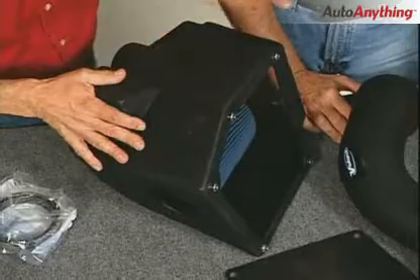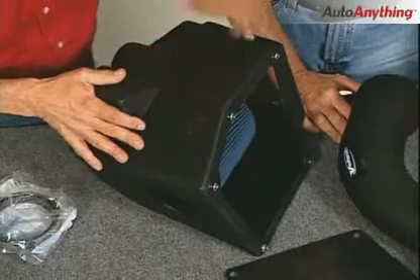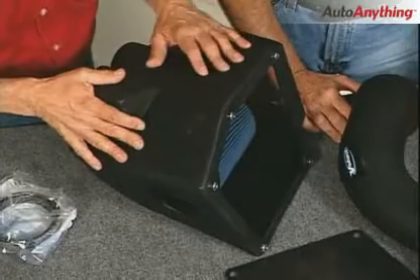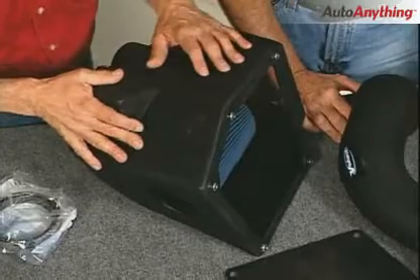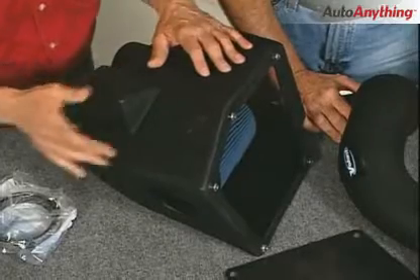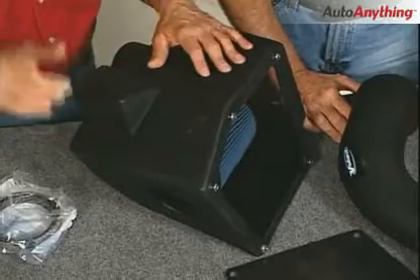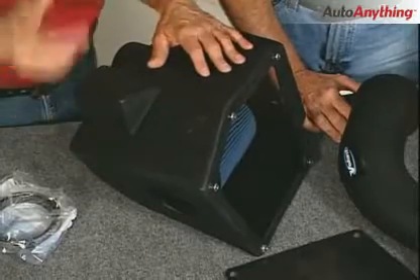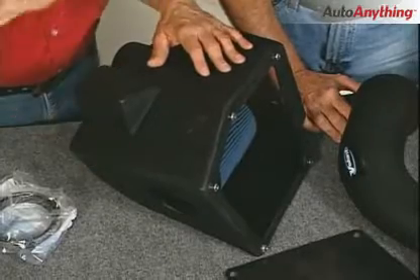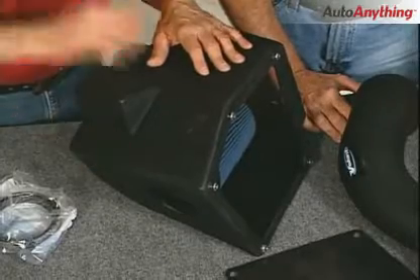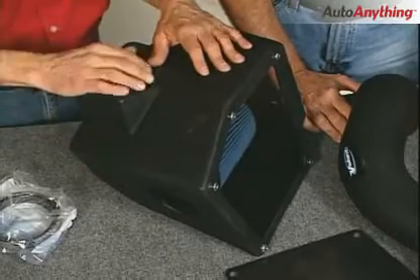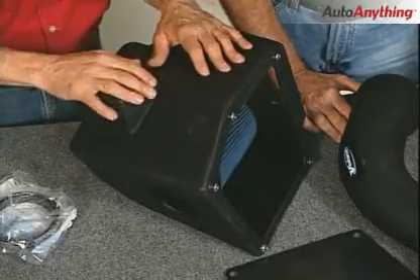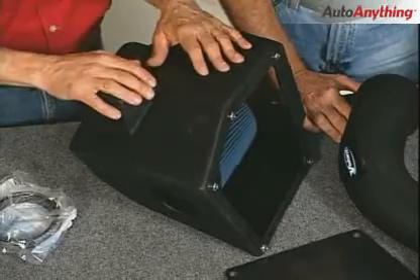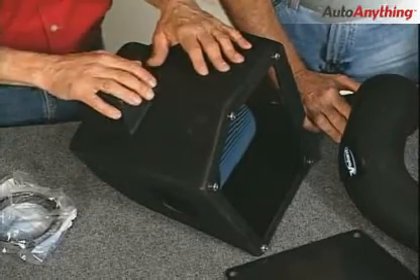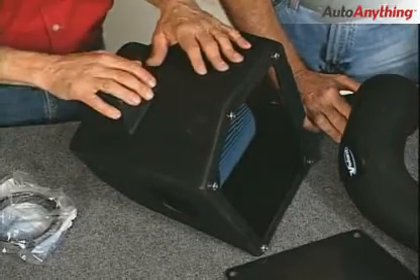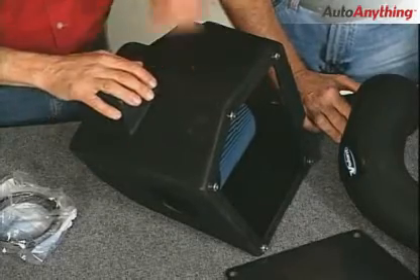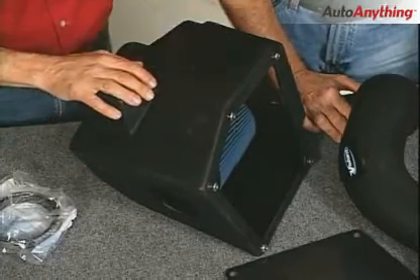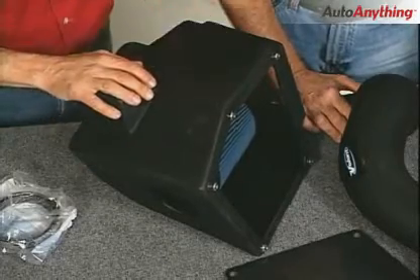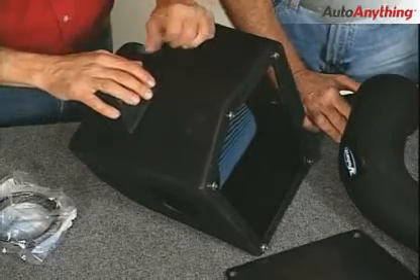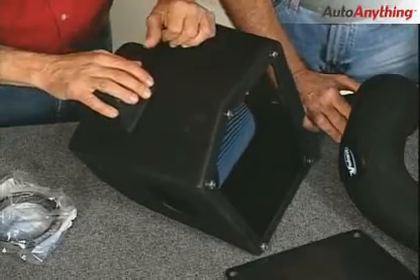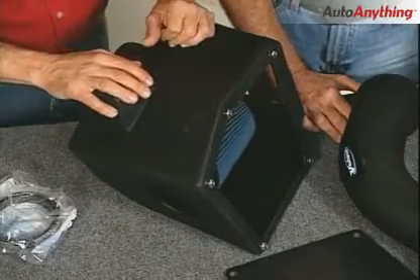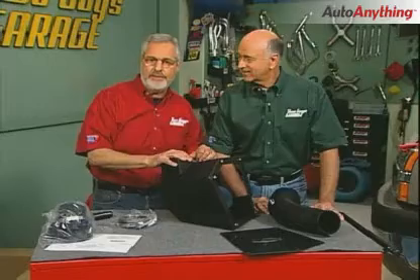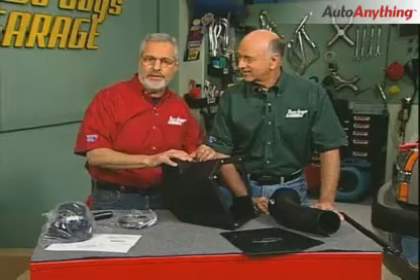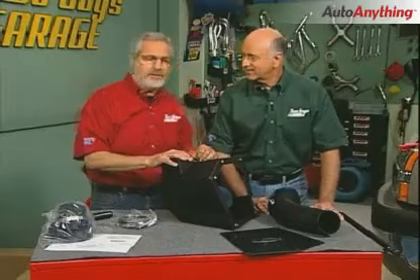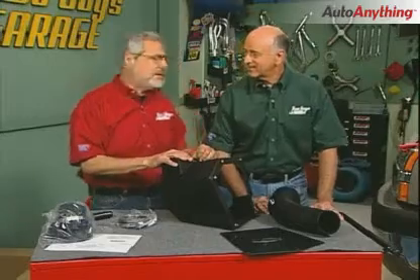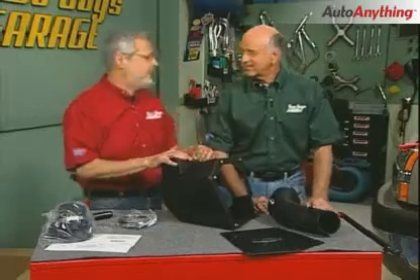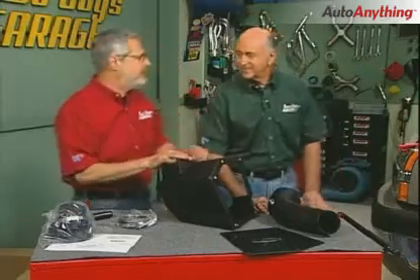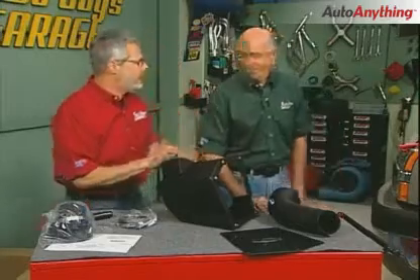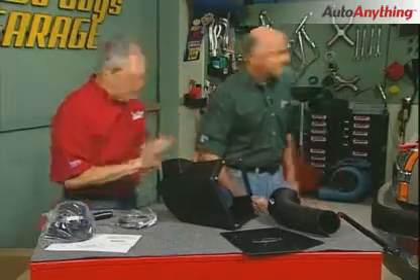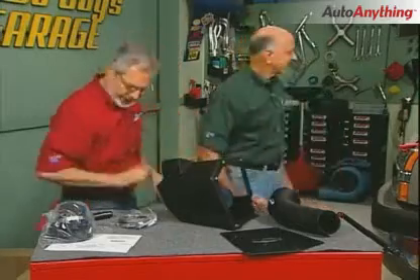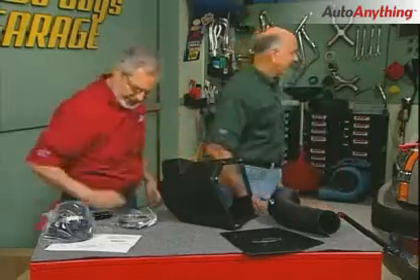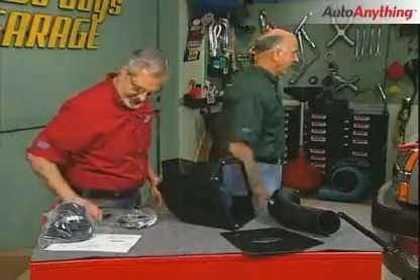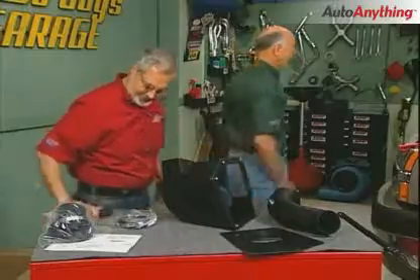But the first thing we need to do is take off this old air filter assembly. Ready to go to work? I am.